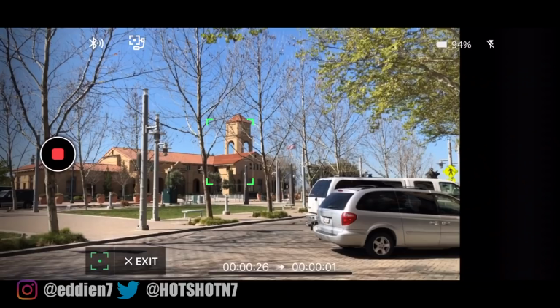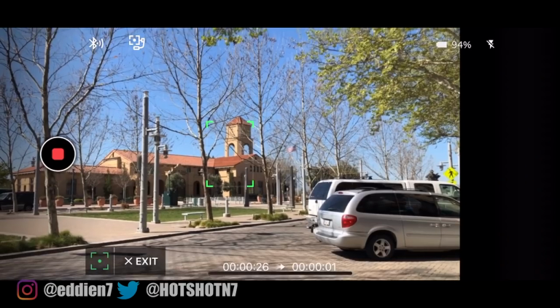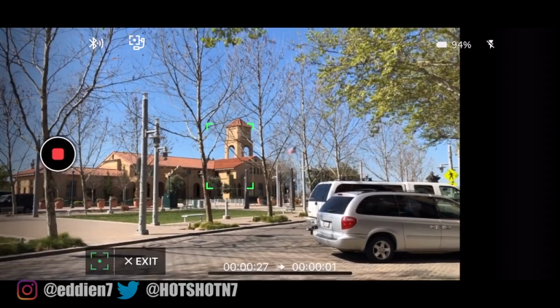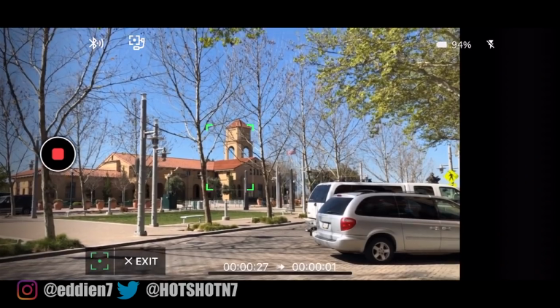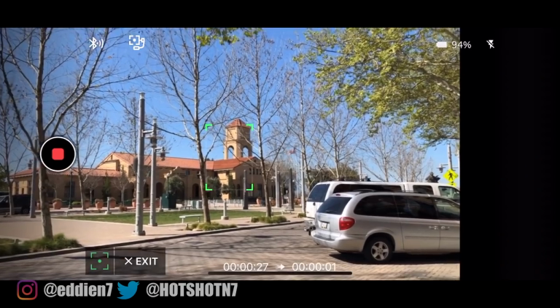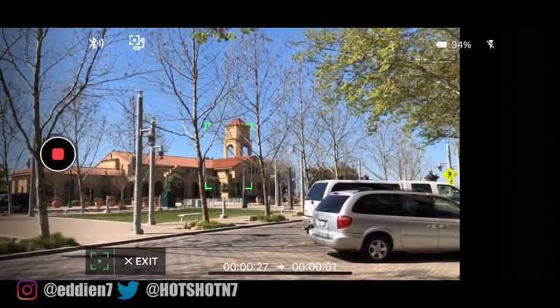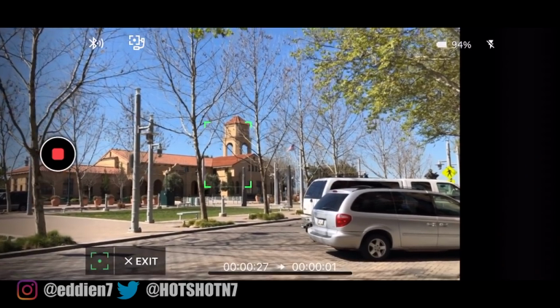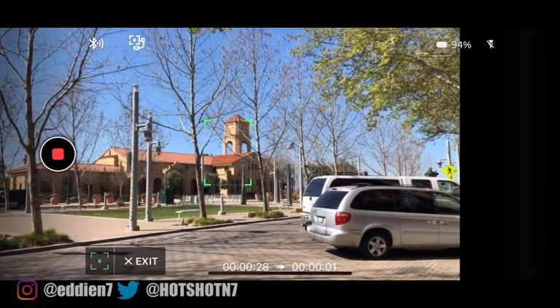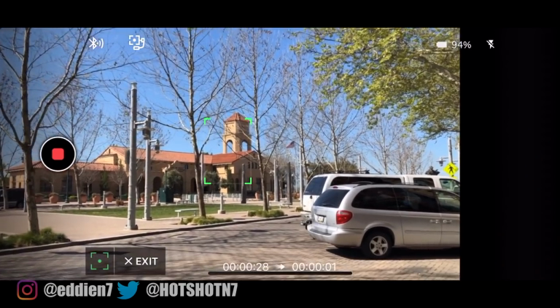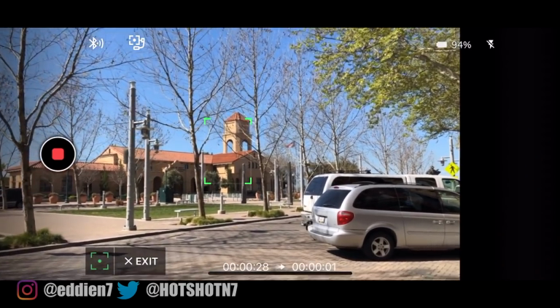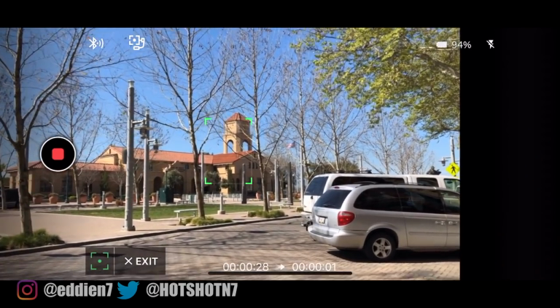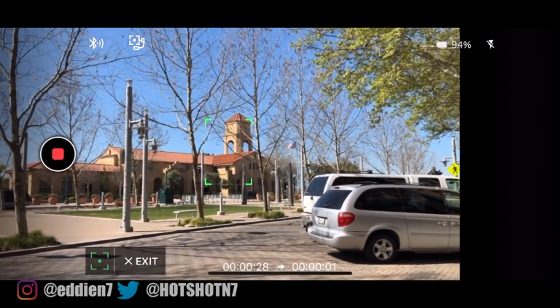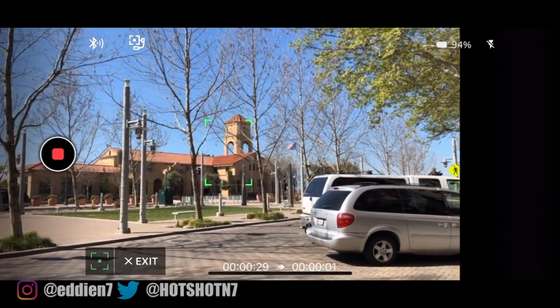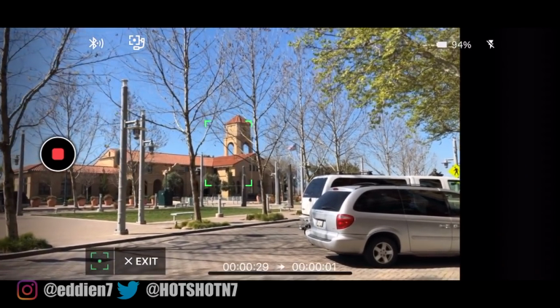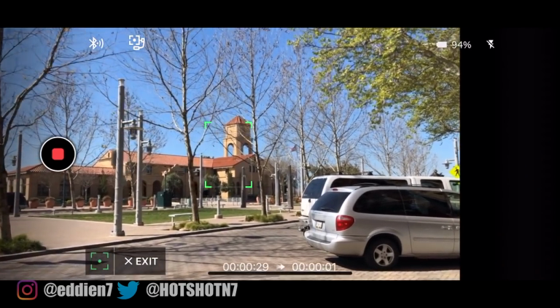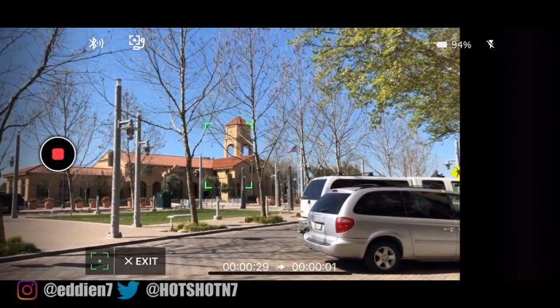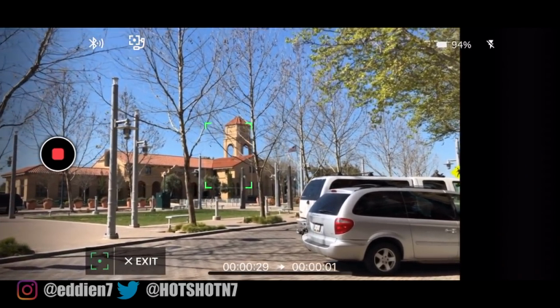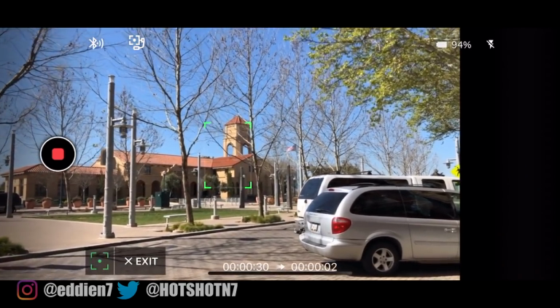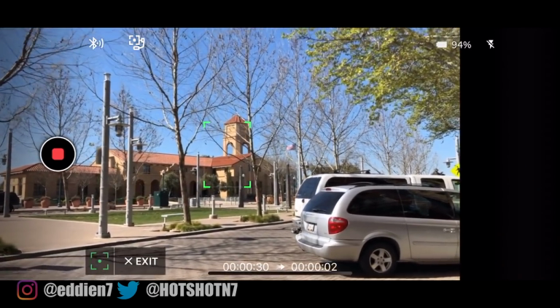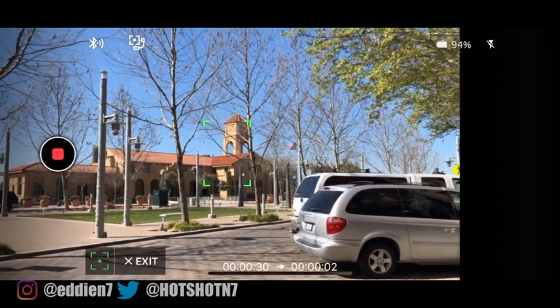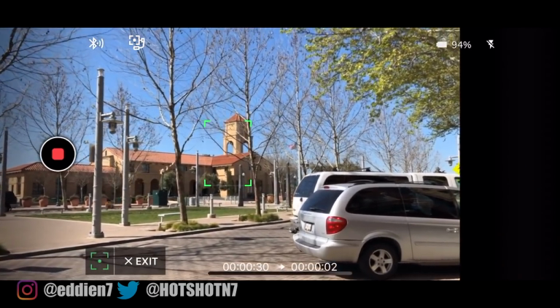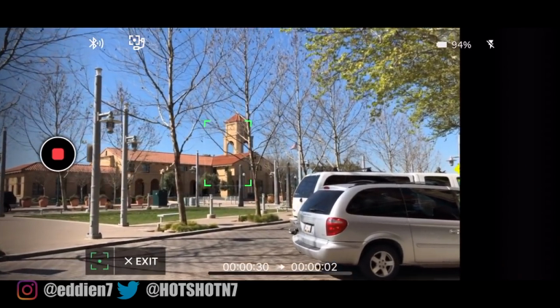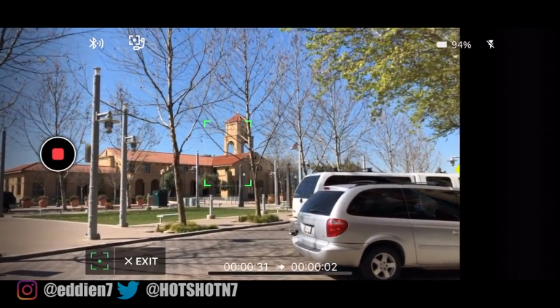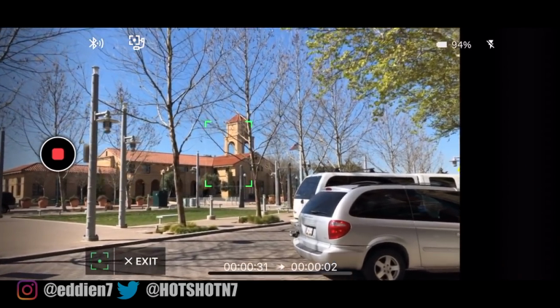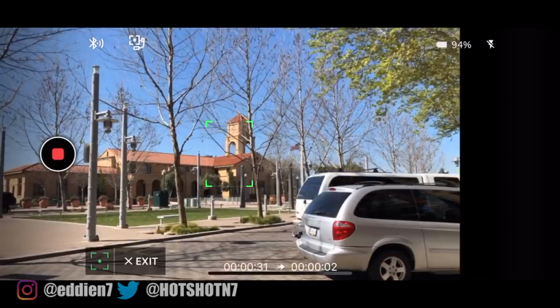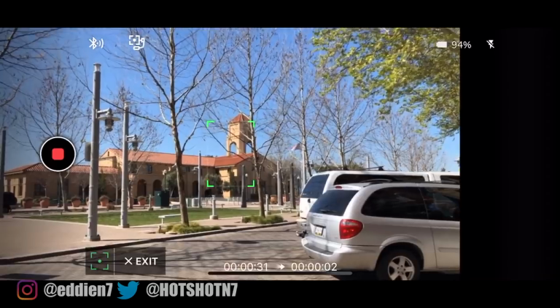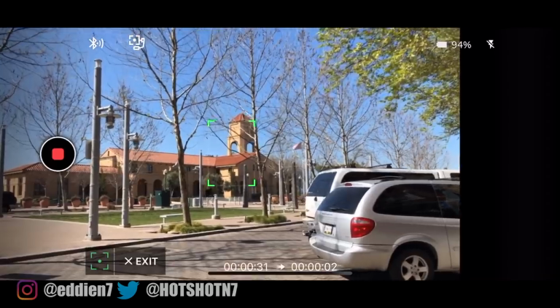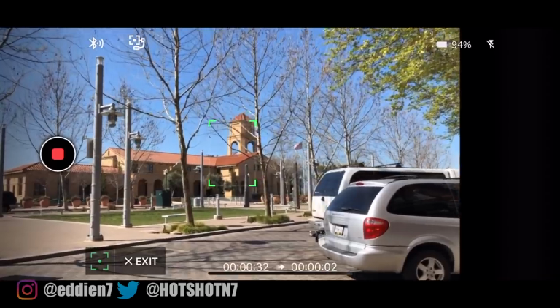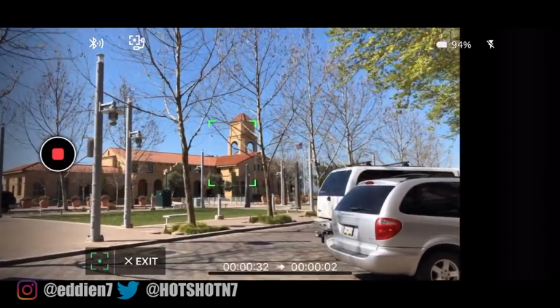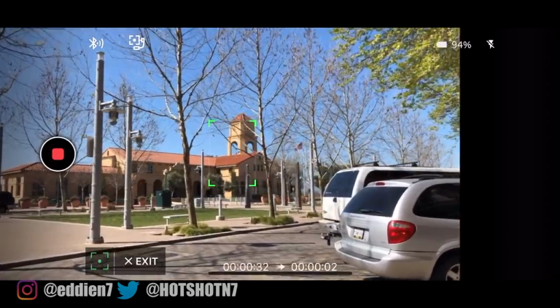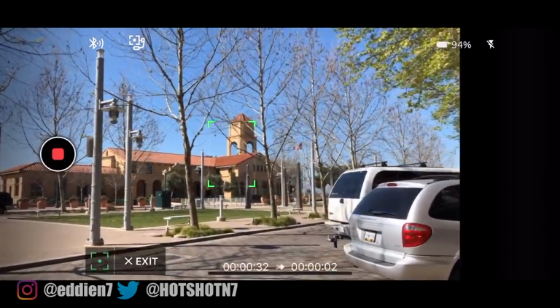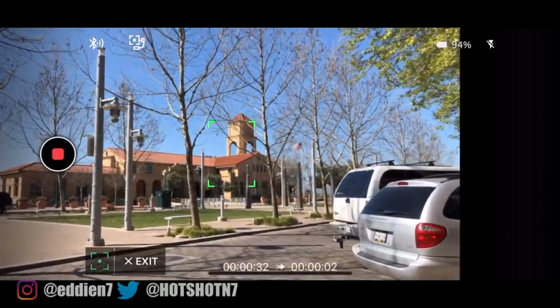When performing this on a hyperlapse, there's no need to do this since it will pretty much hold everything on that square setting automatically.